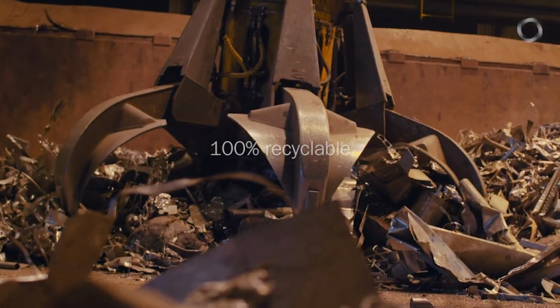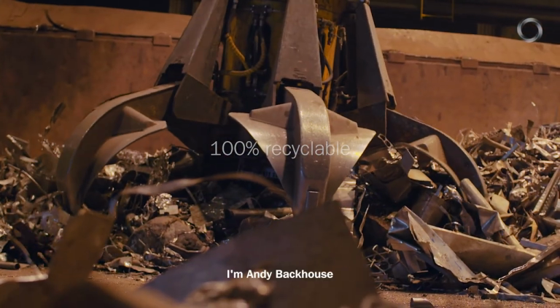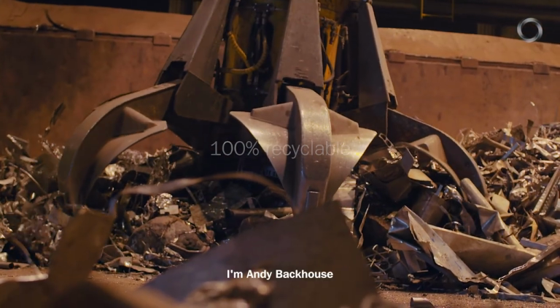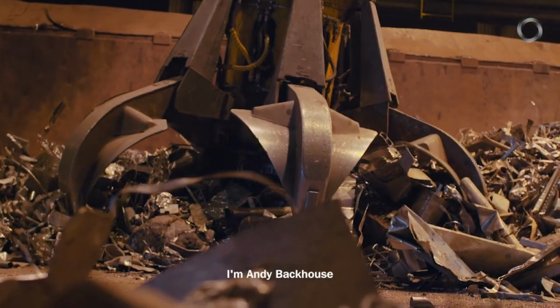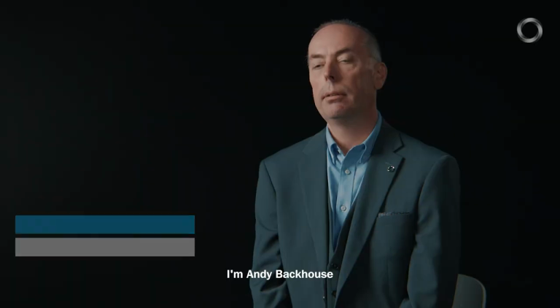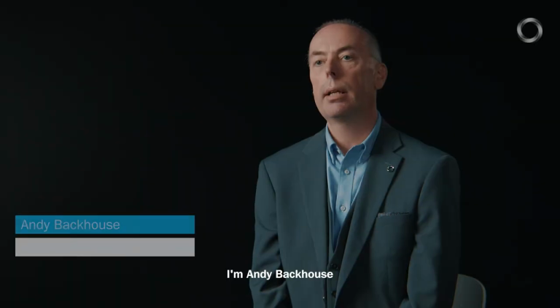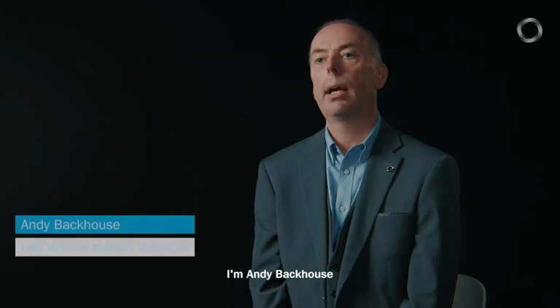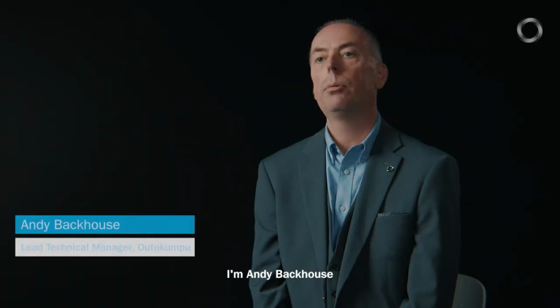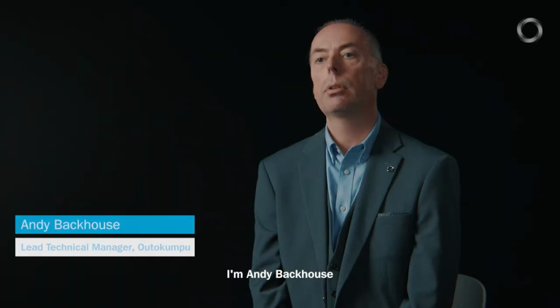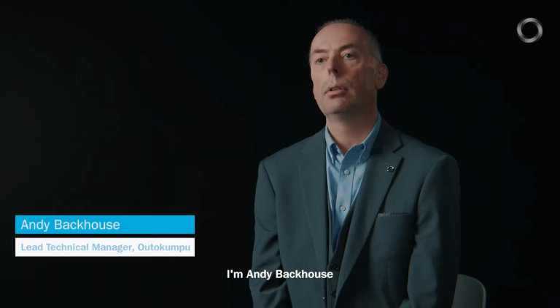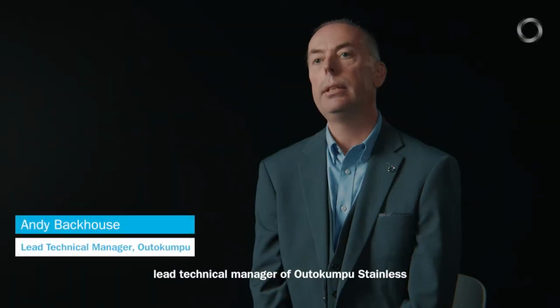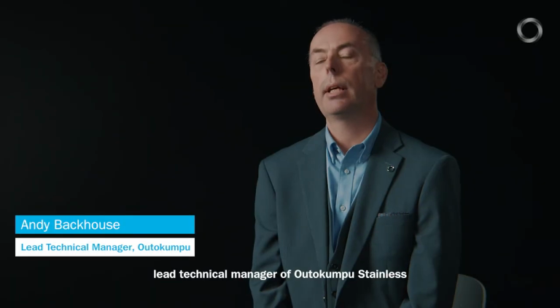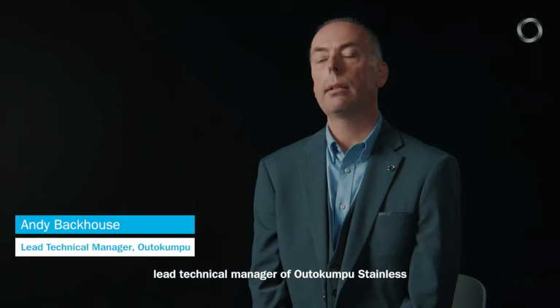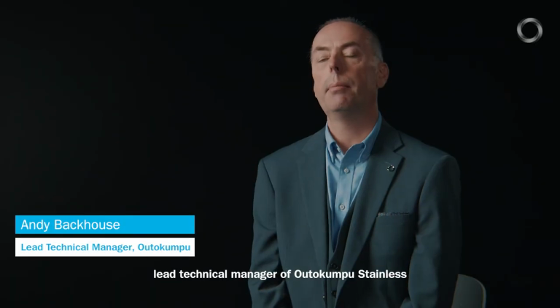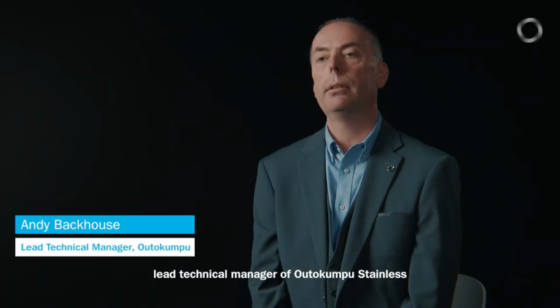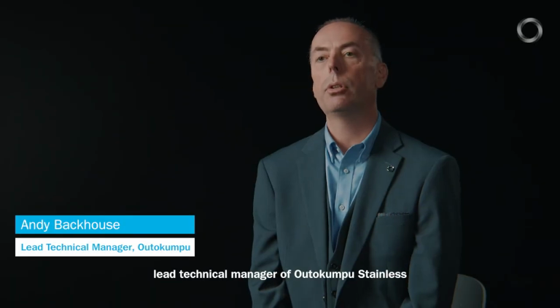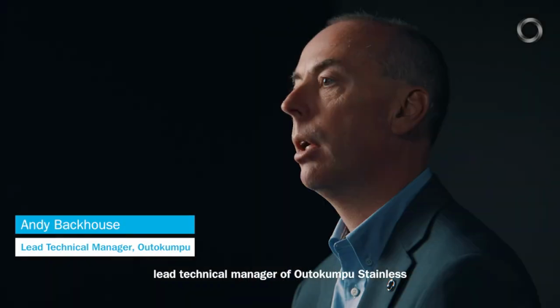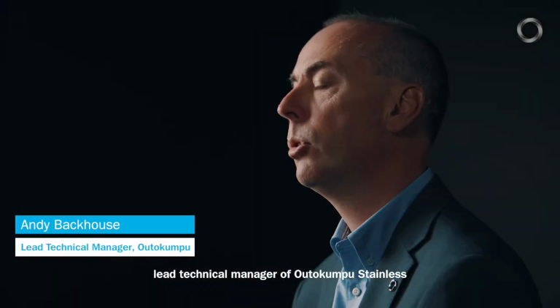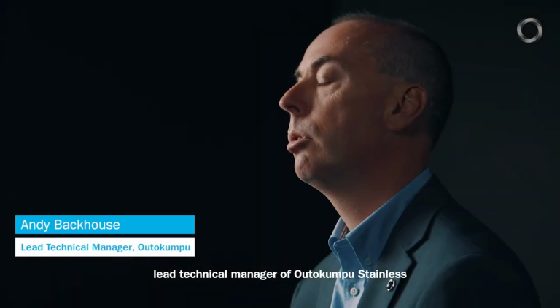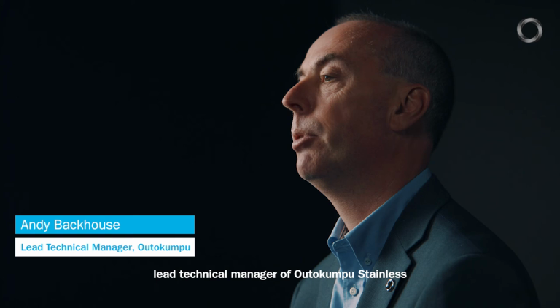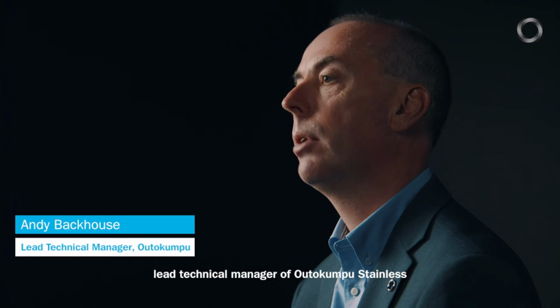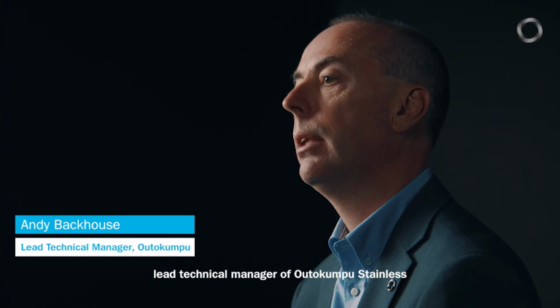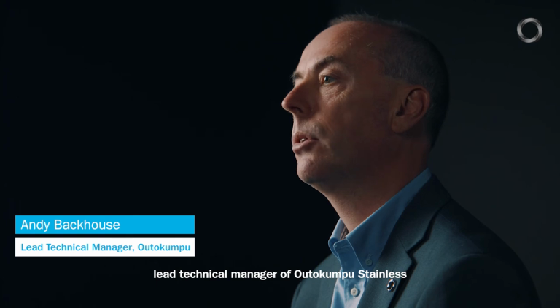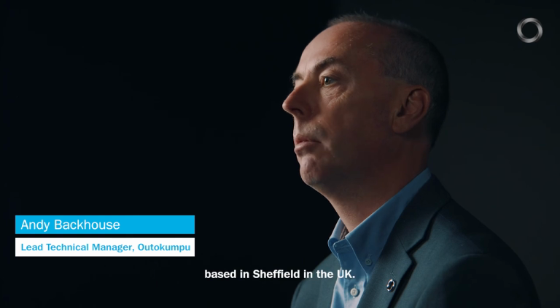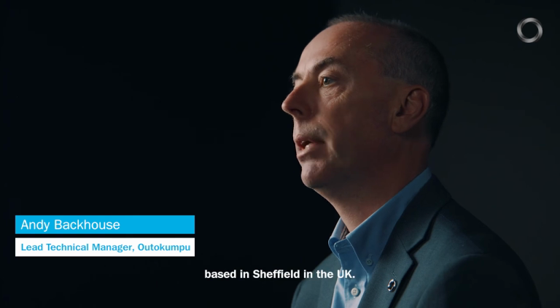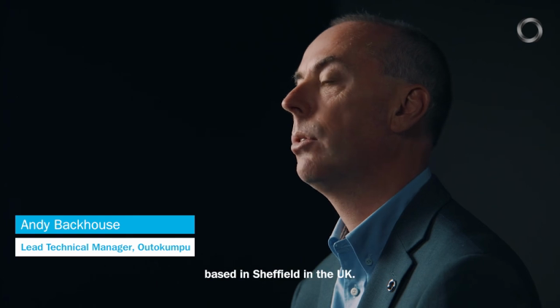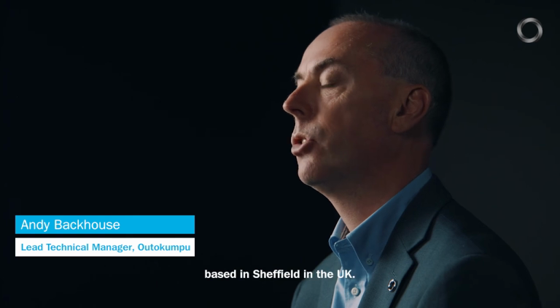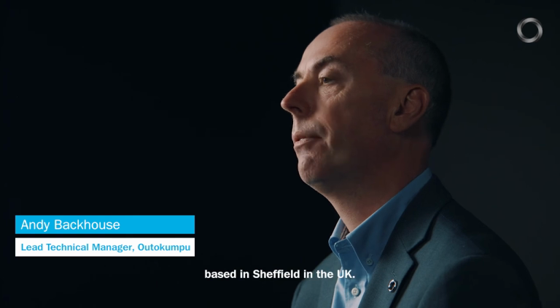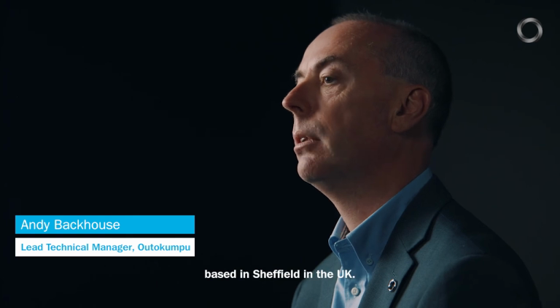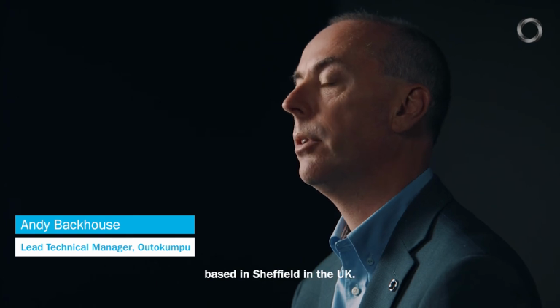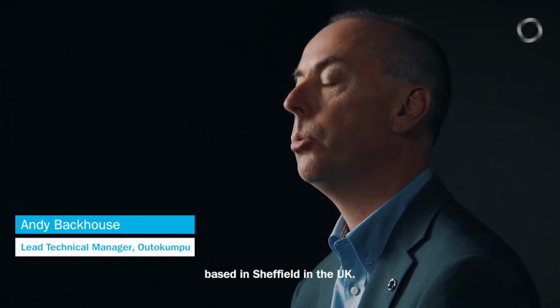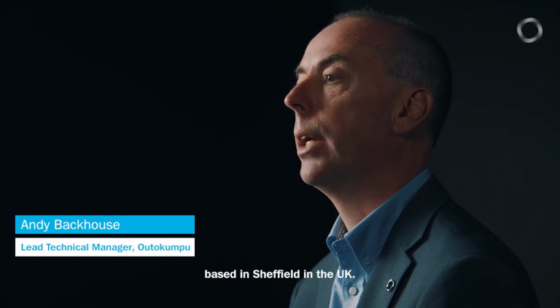I'm Andy Backhouse, Lead Technical Manager of Outokumpu Stainless, based in Sheffield in the UK.